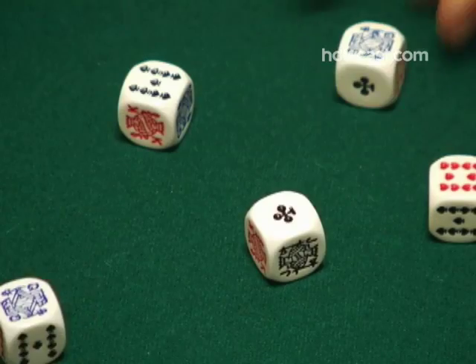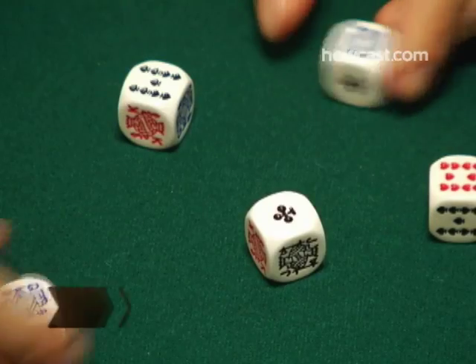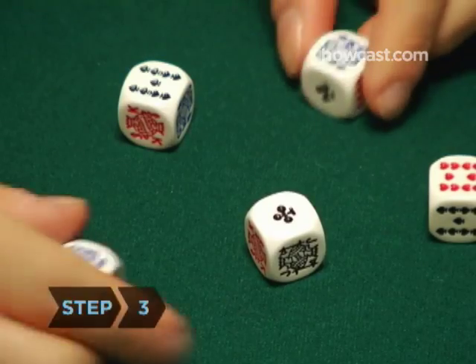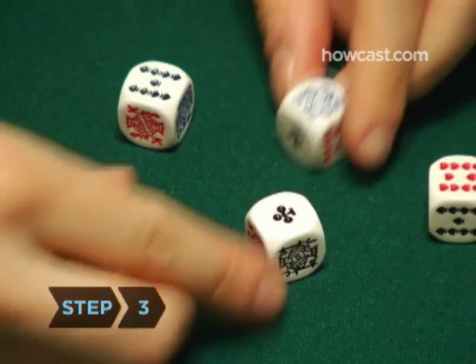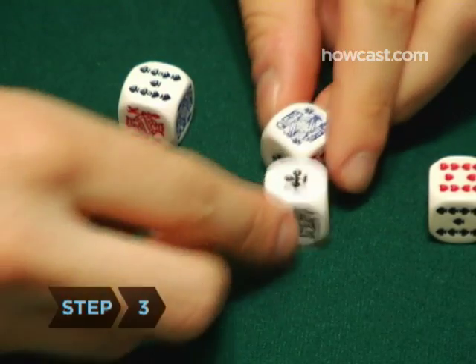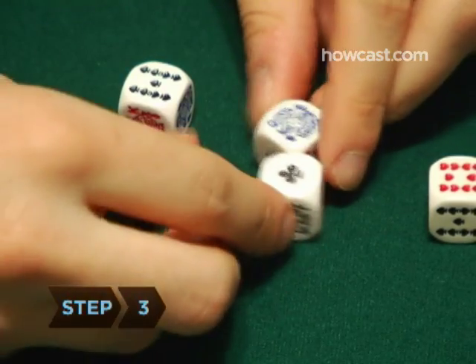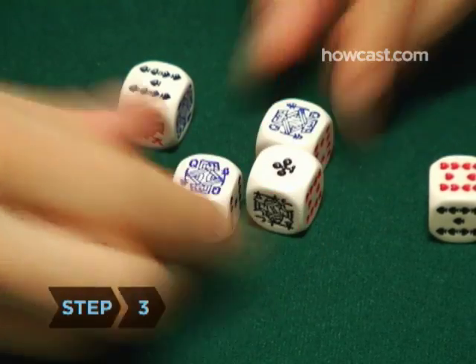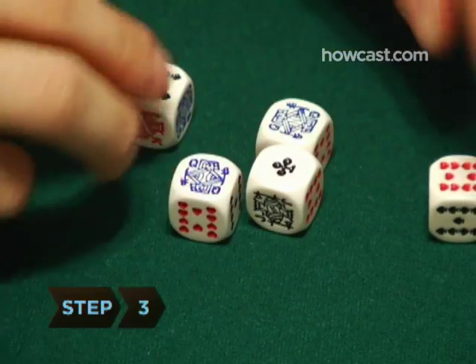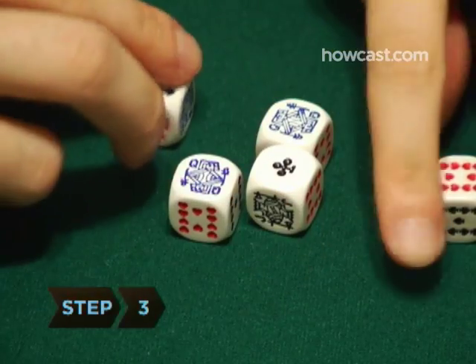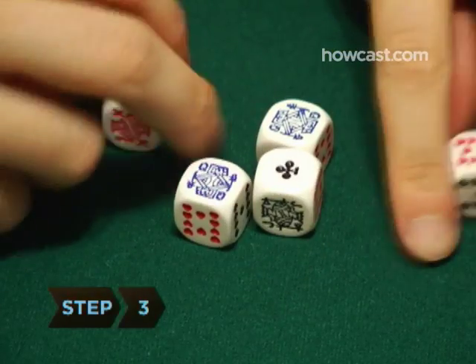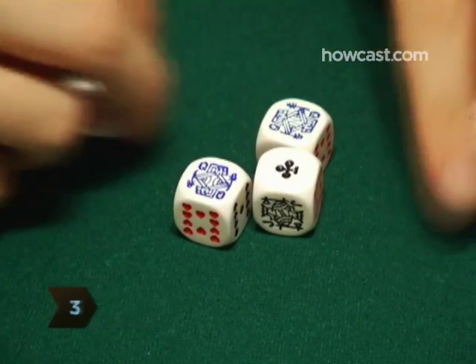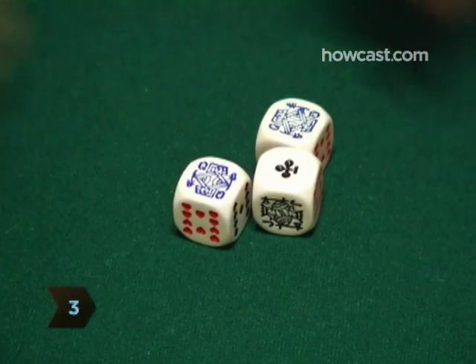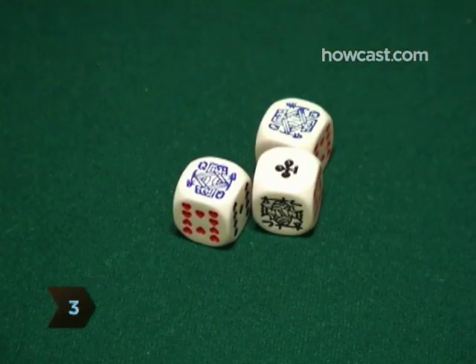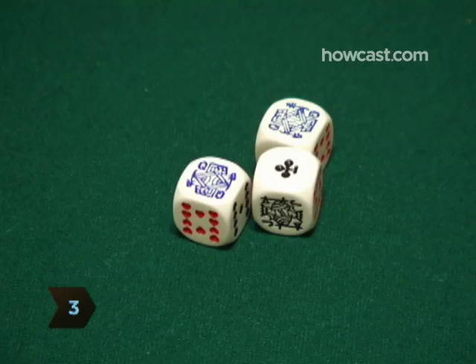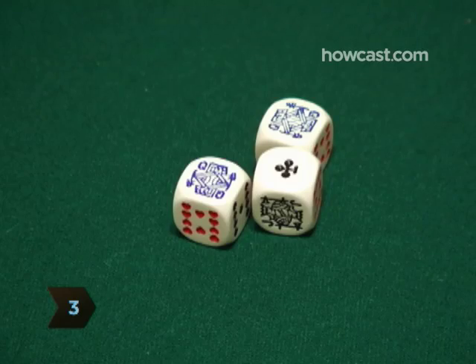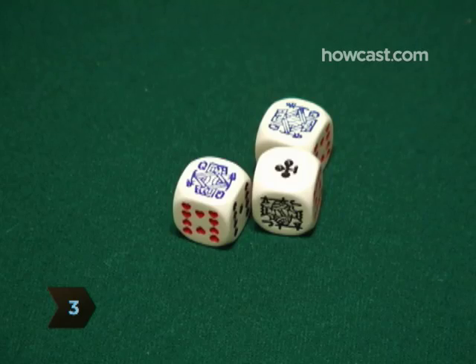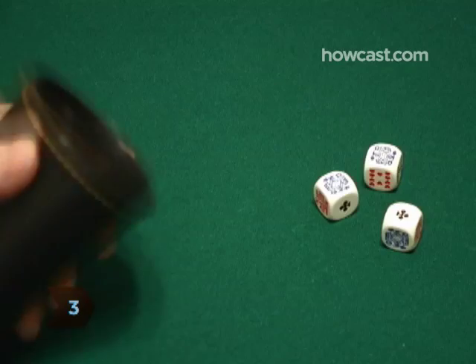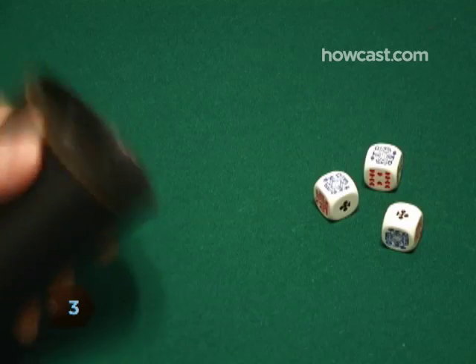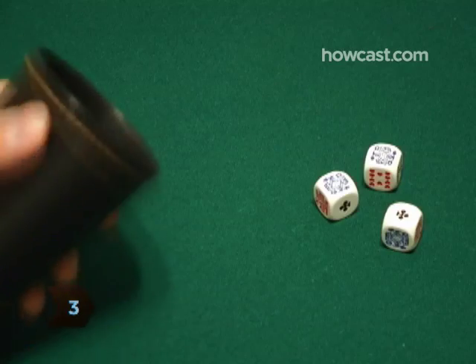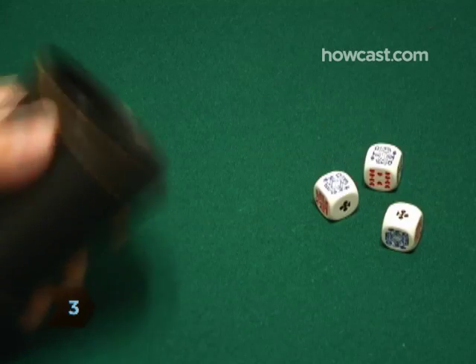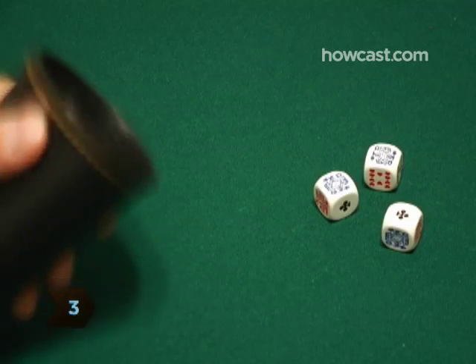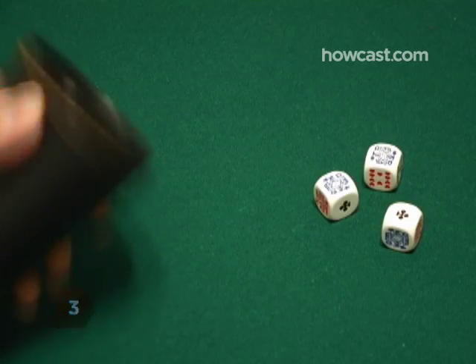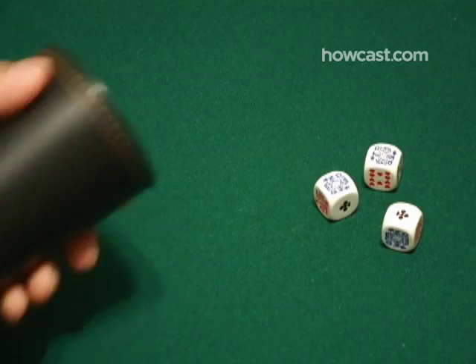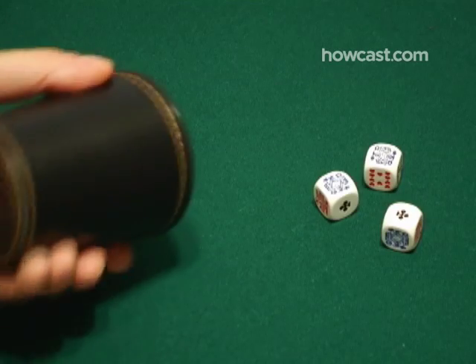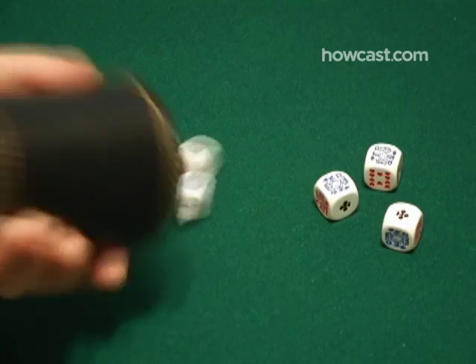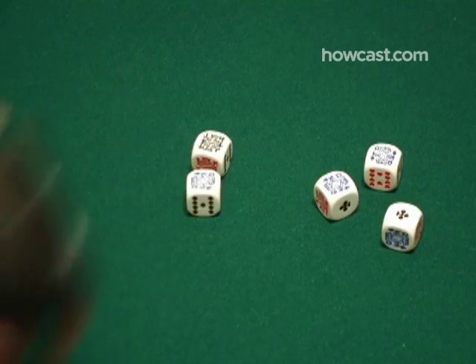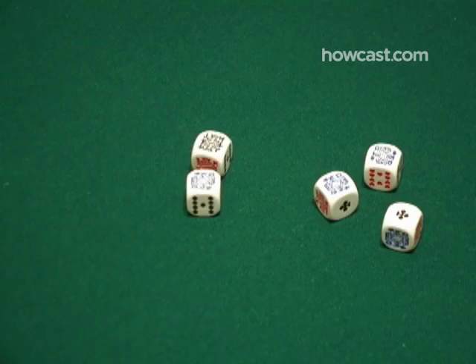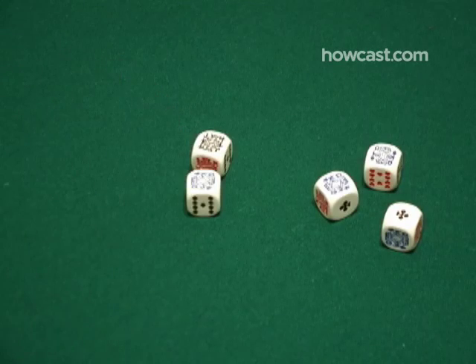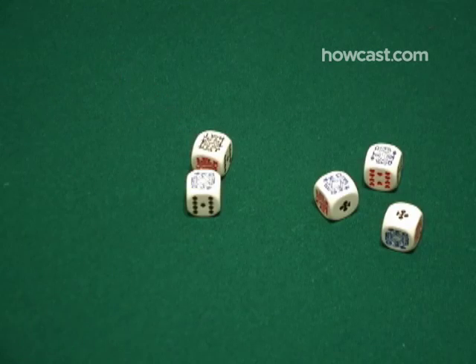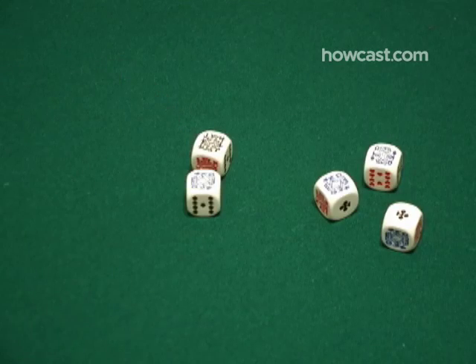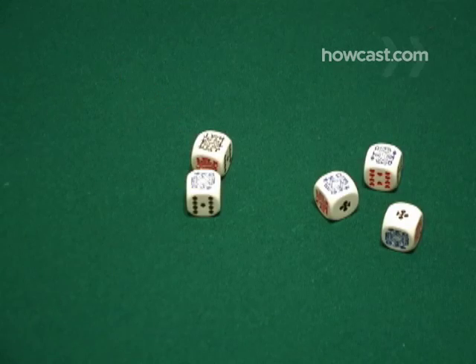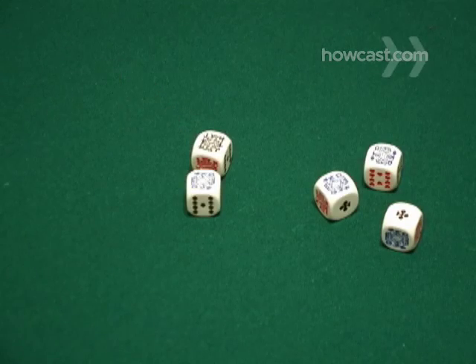Step 3: Stand pat with your first hand, or set aside some of your hand and re-roll the remainder. Any dice set aside cannot be re-rolled.